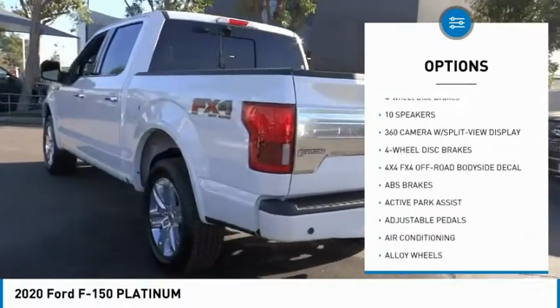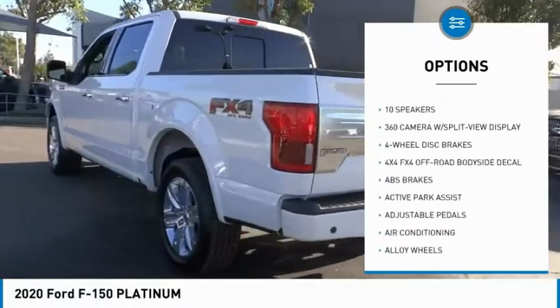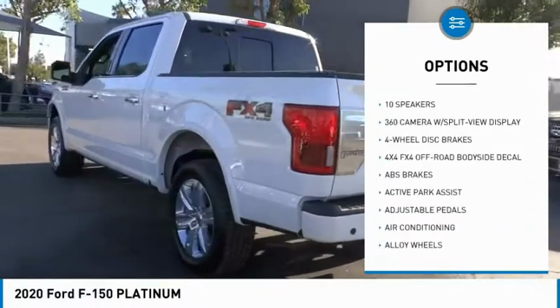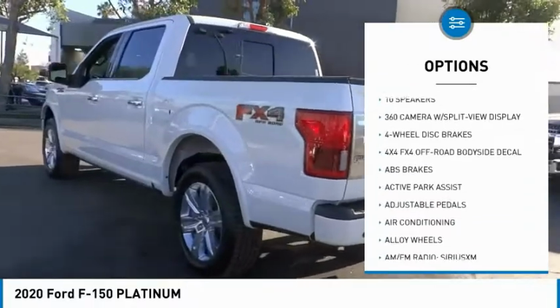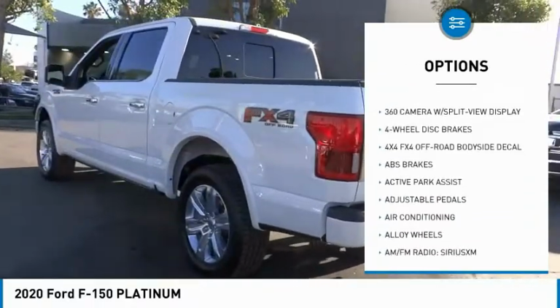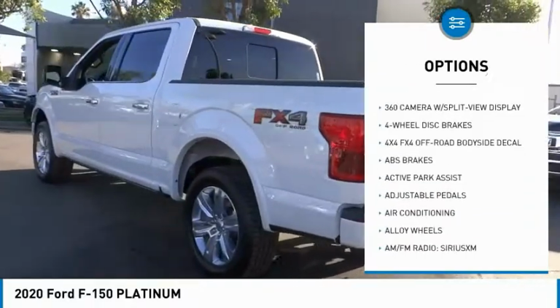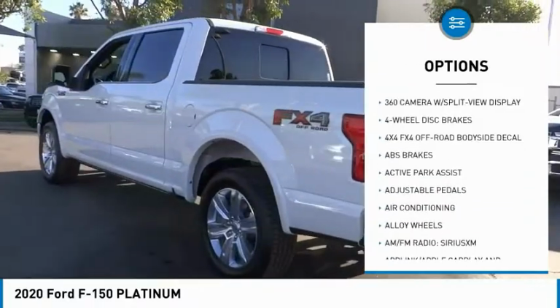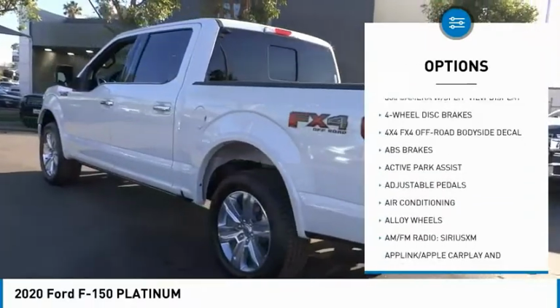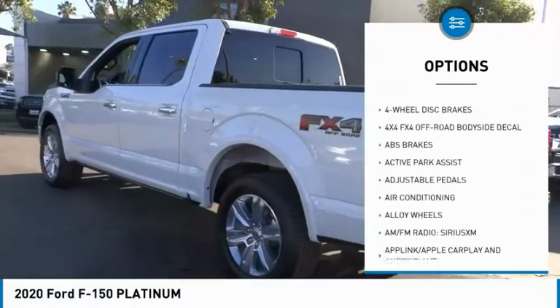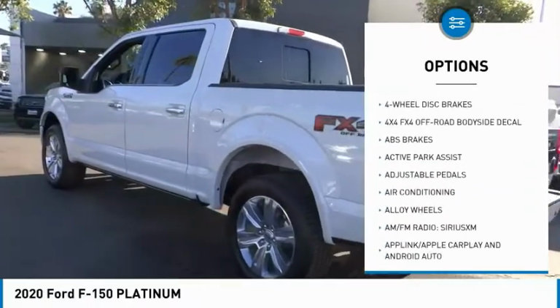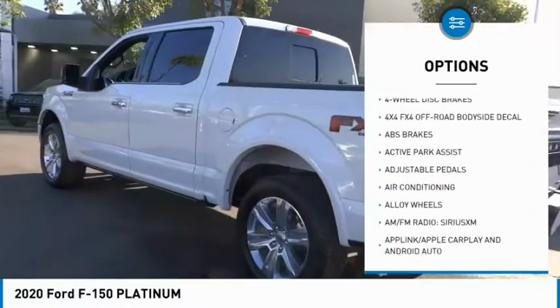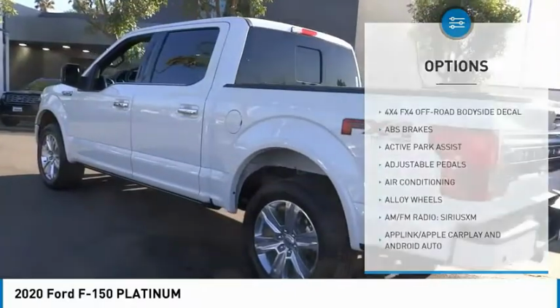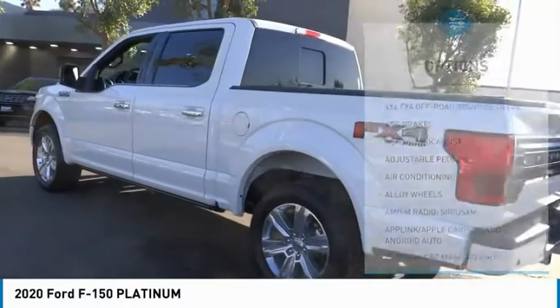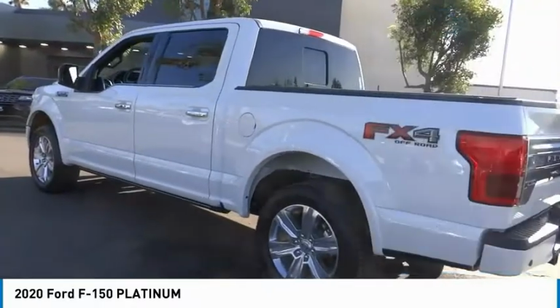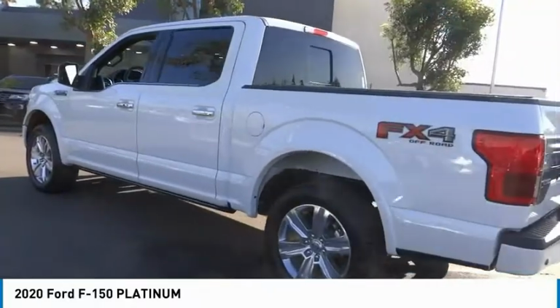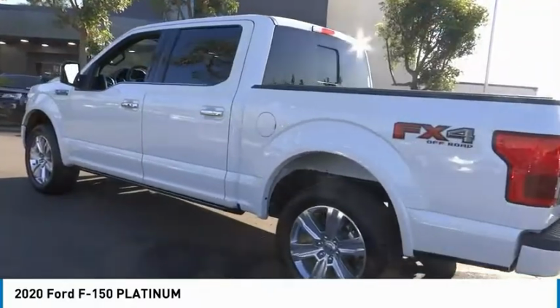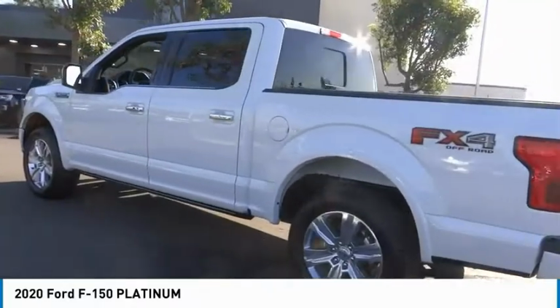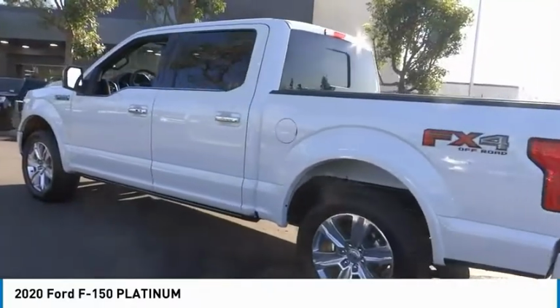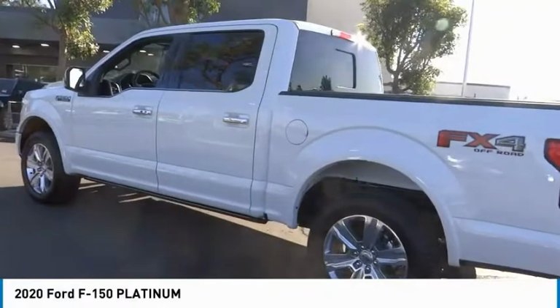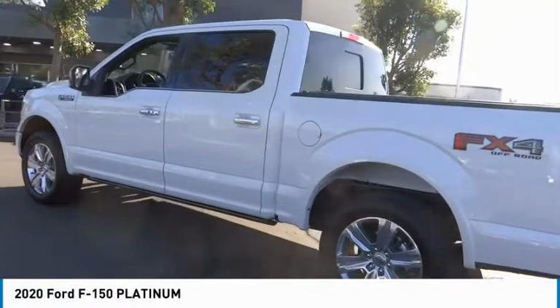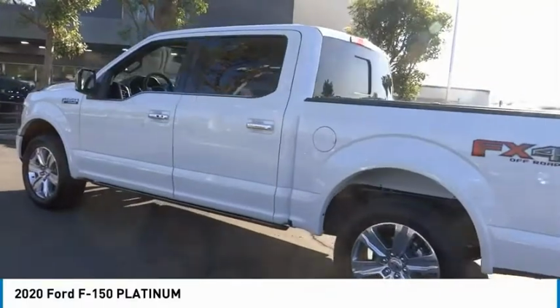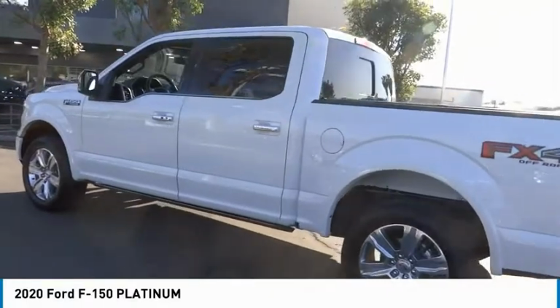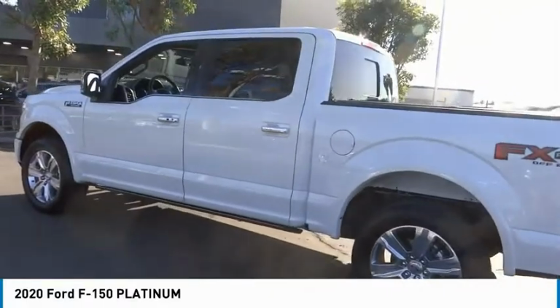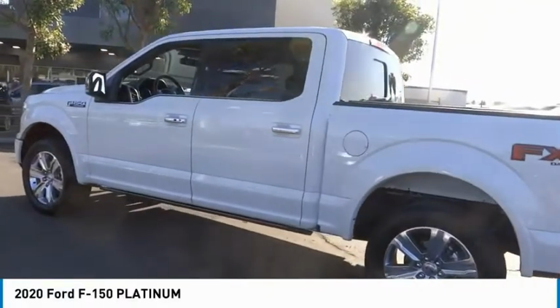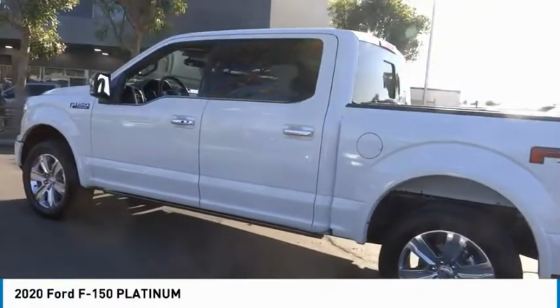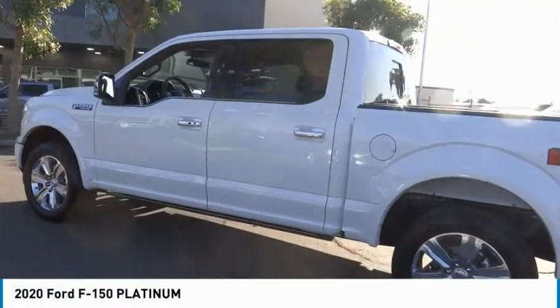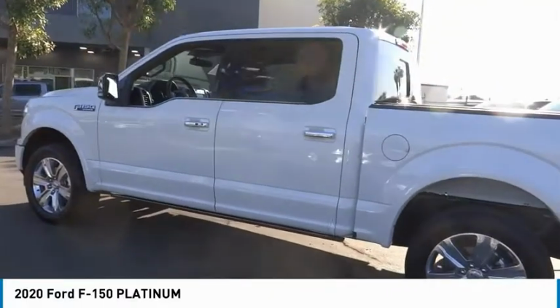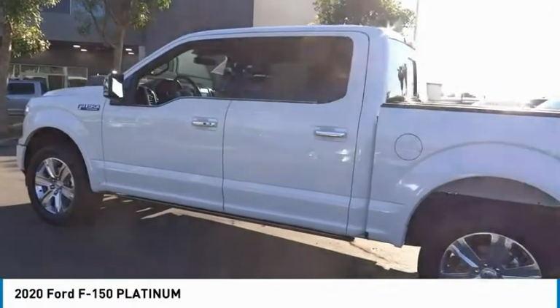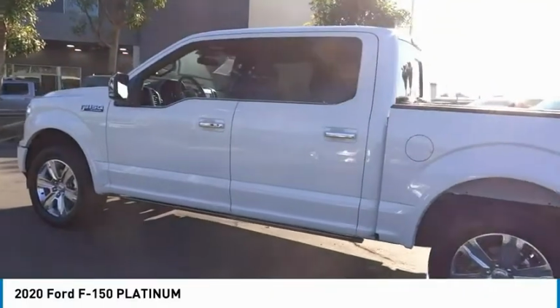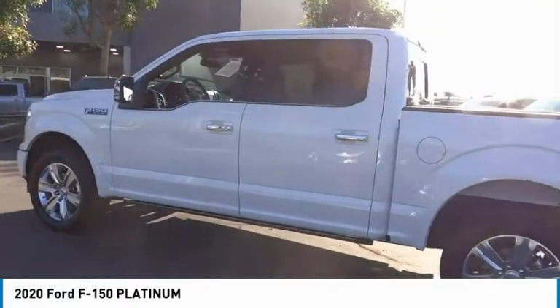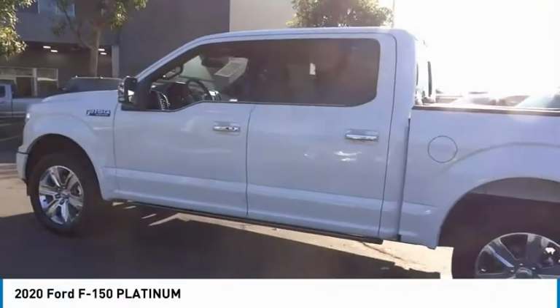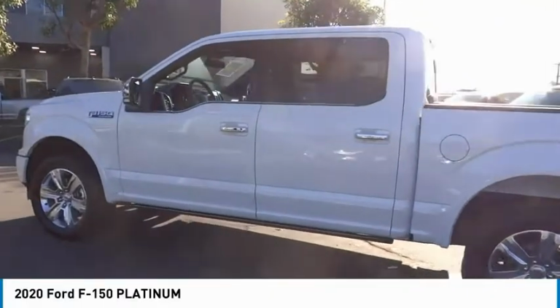Remote keyless entry, rear step bumper, fog lights, speed control, 4-wheel disc brakes.